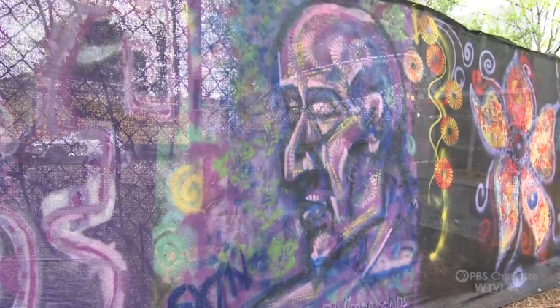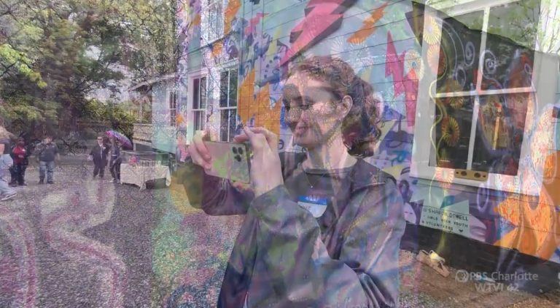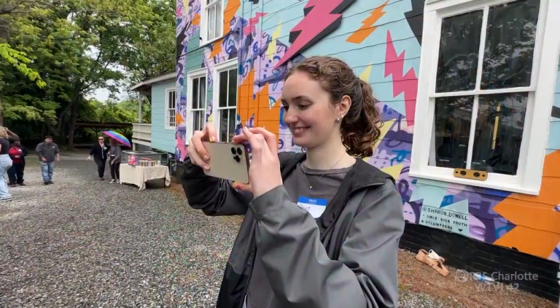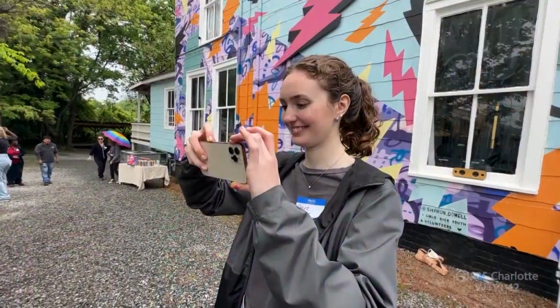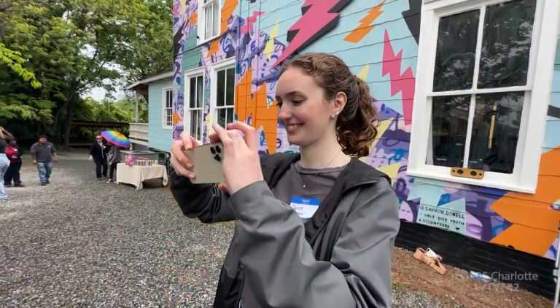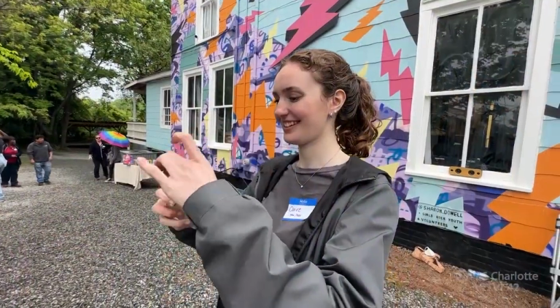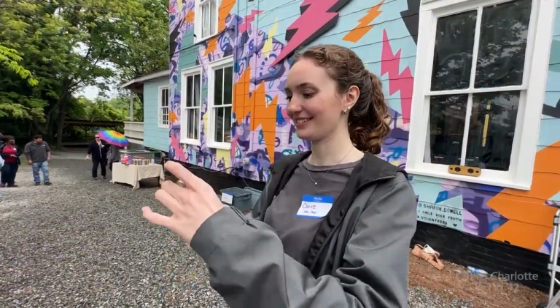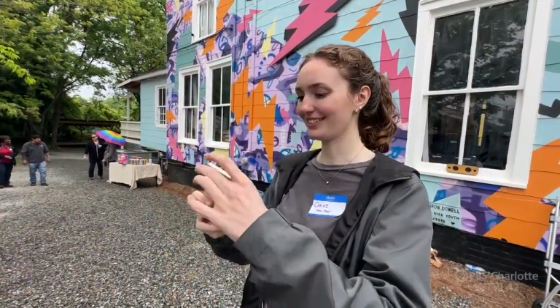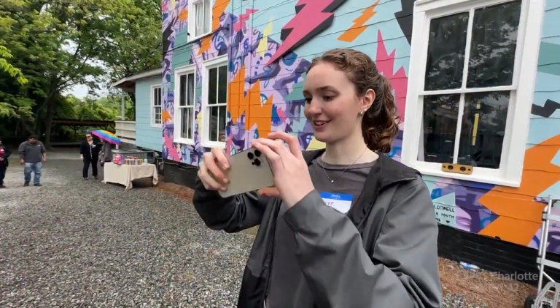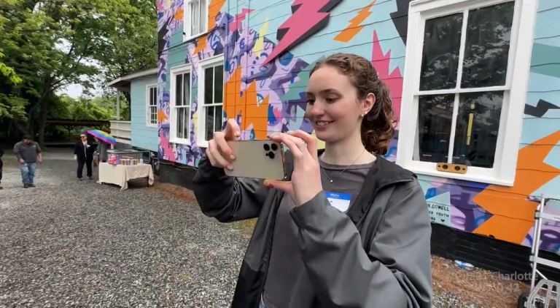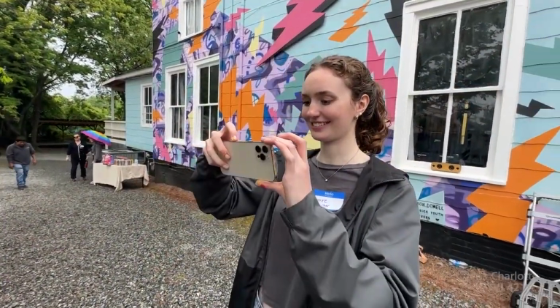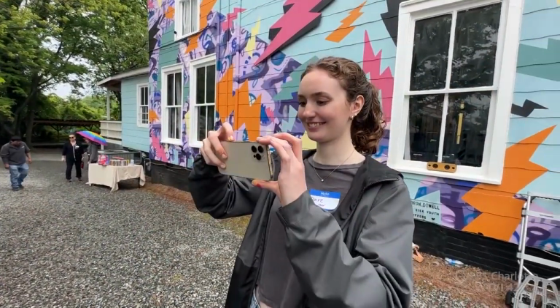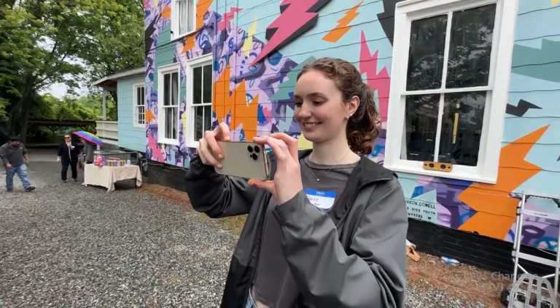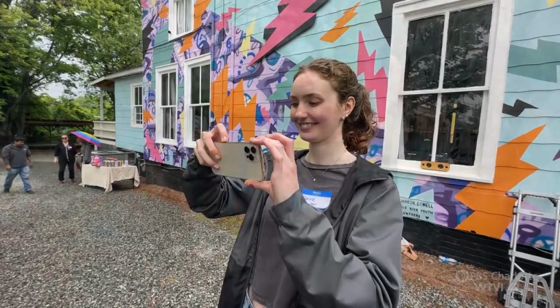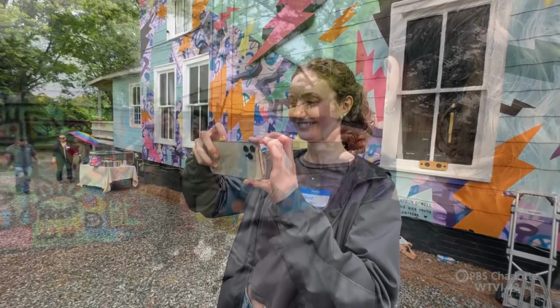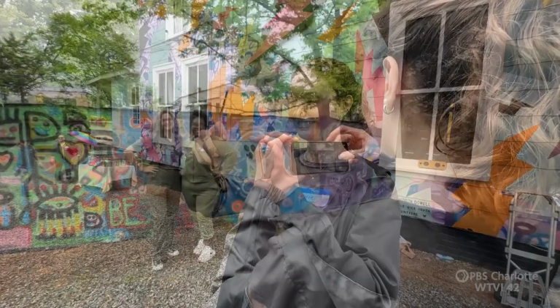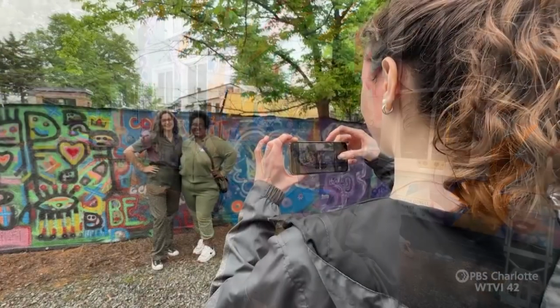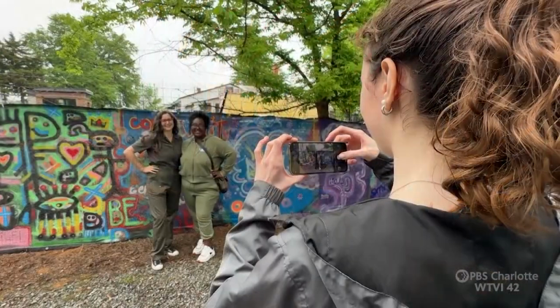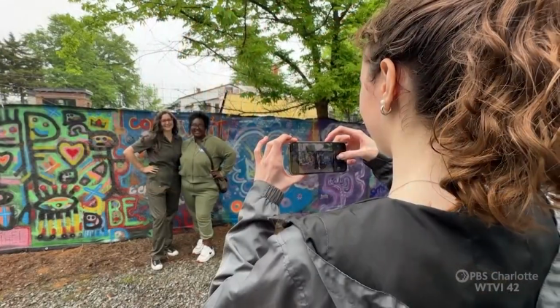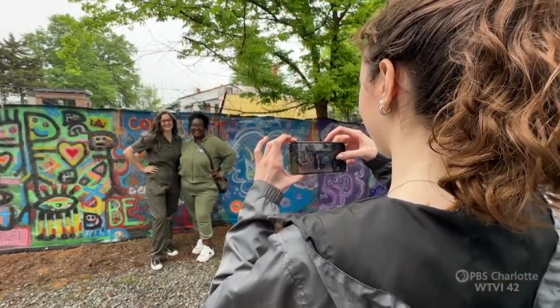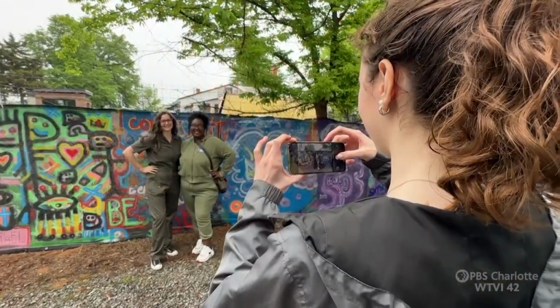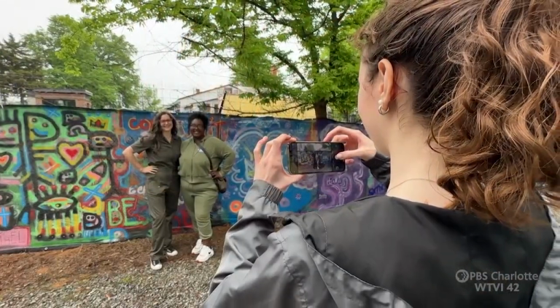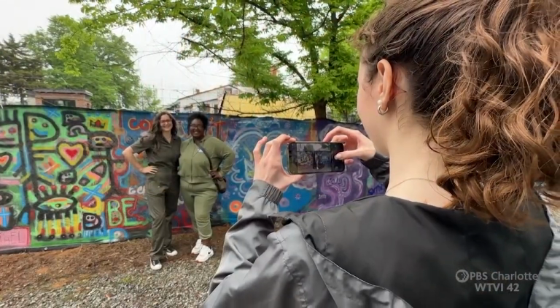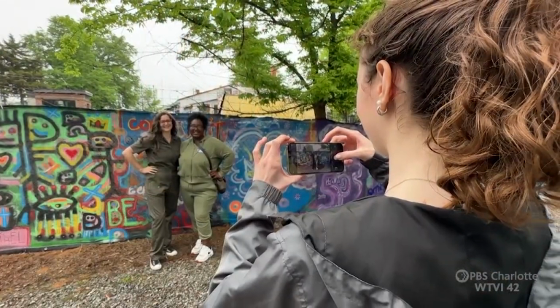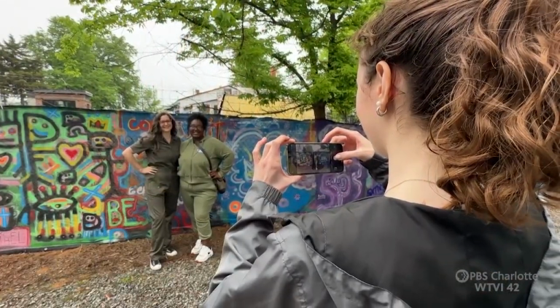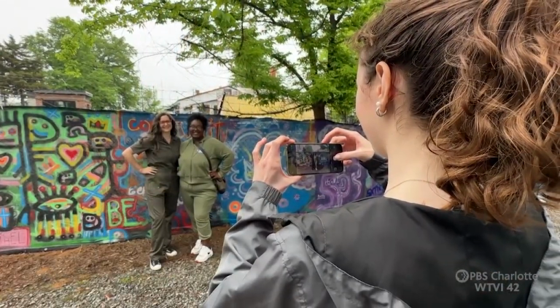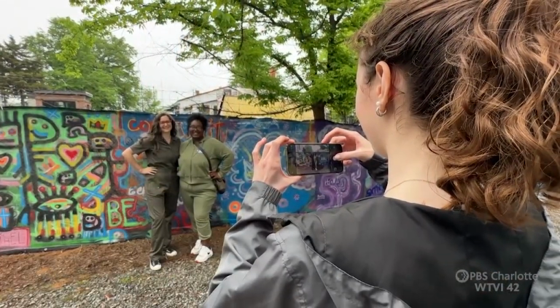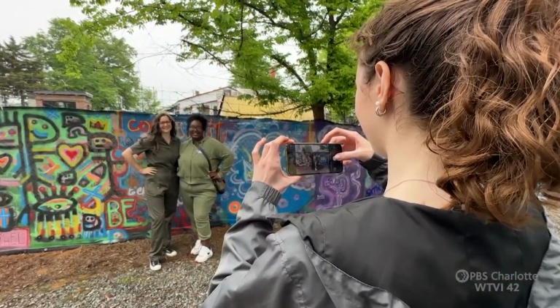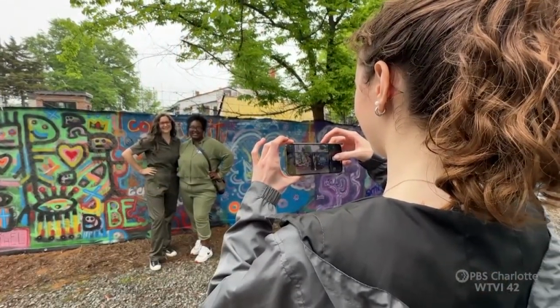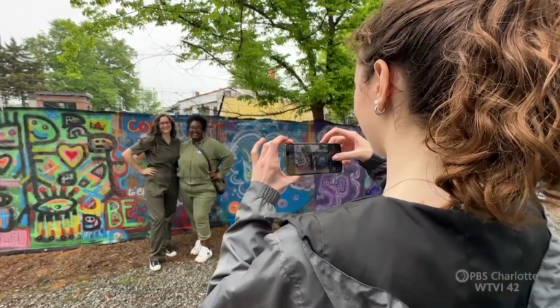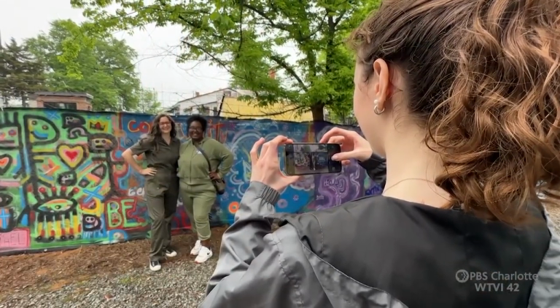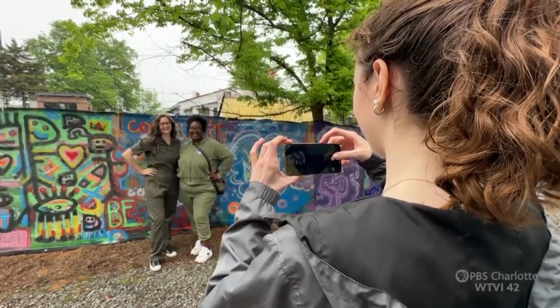I want them to walk away with a sense of community. For me, a workshop is a success if you go home and you feel like, gosh, that was really good — I want to do something else creative.